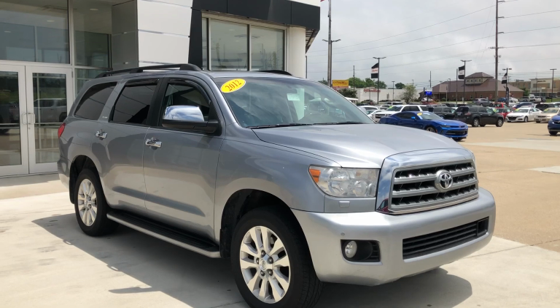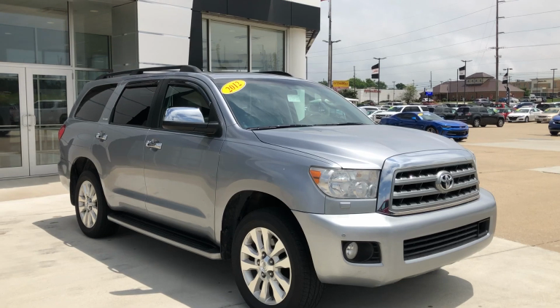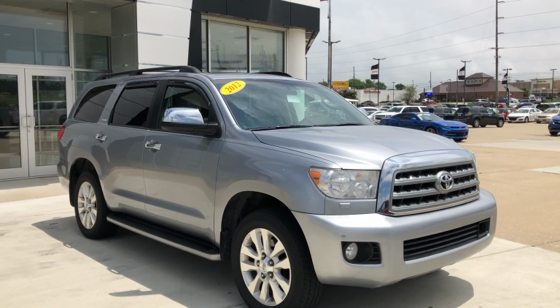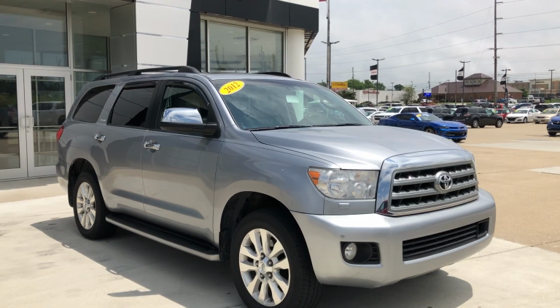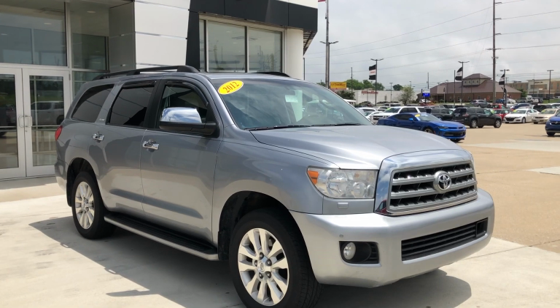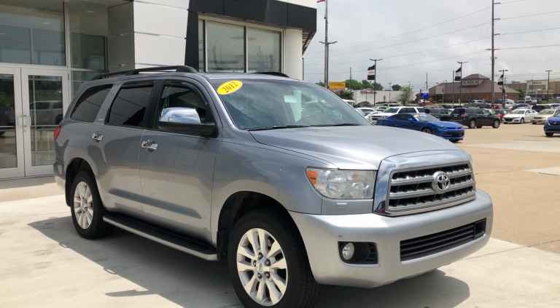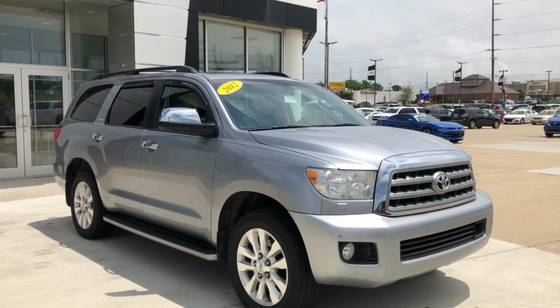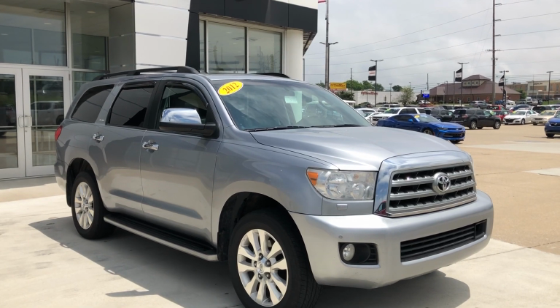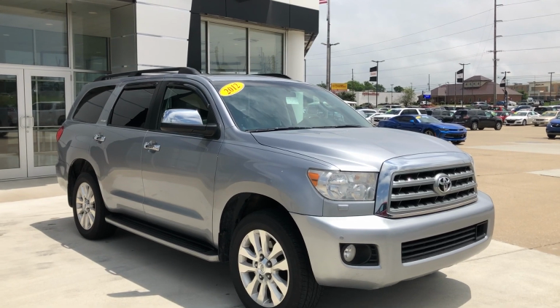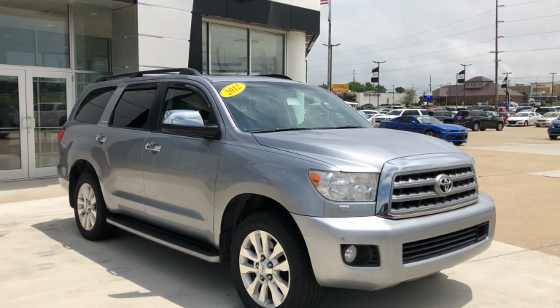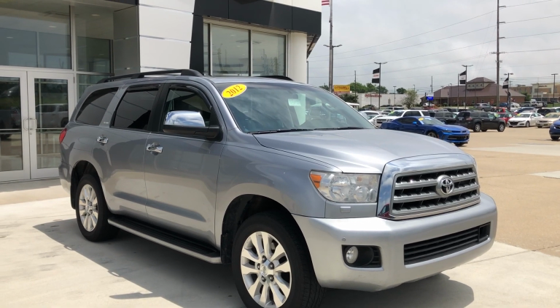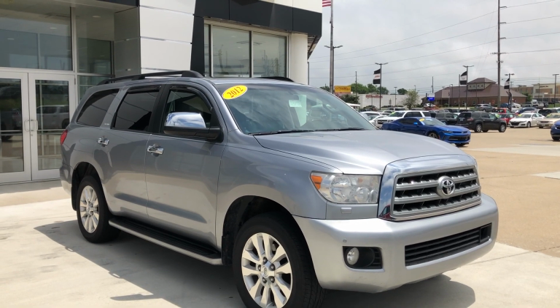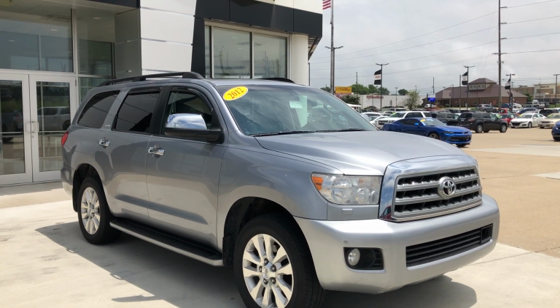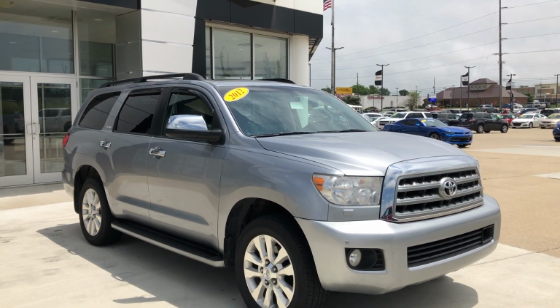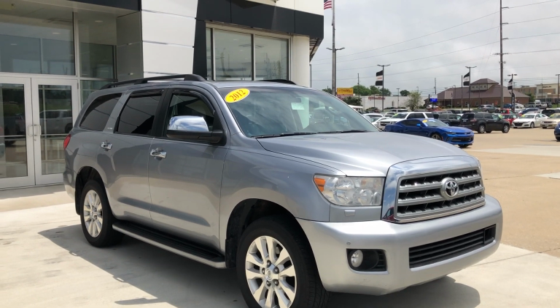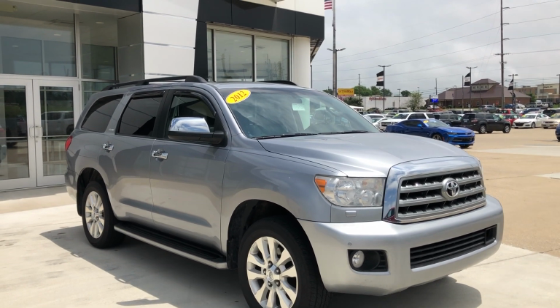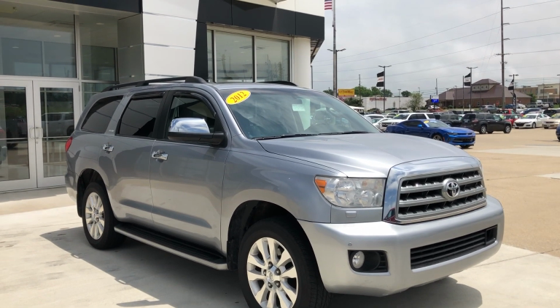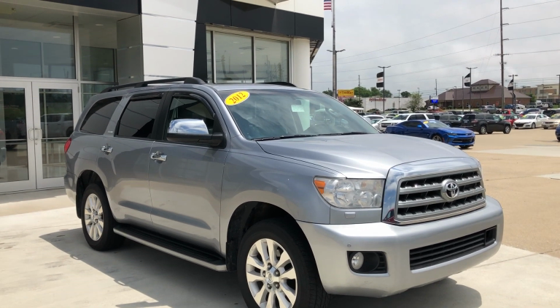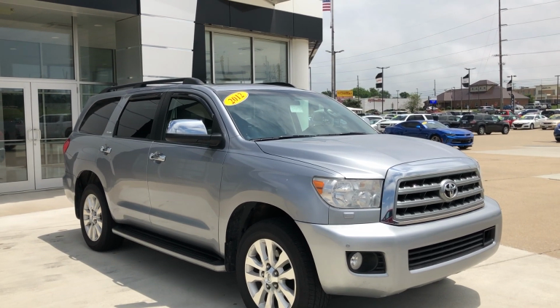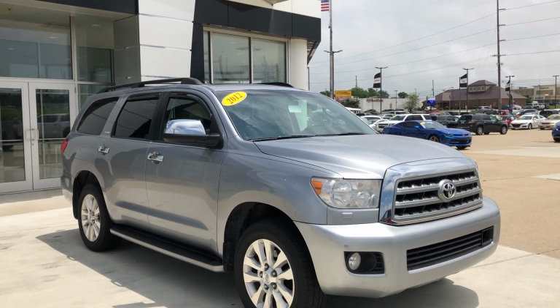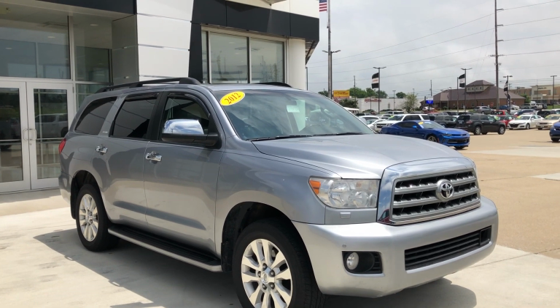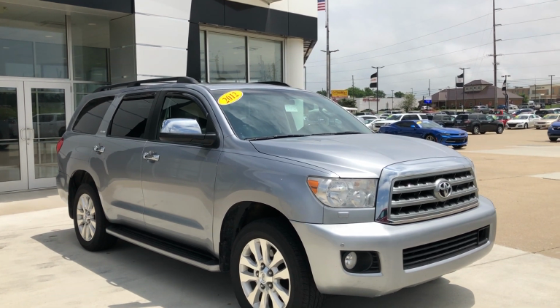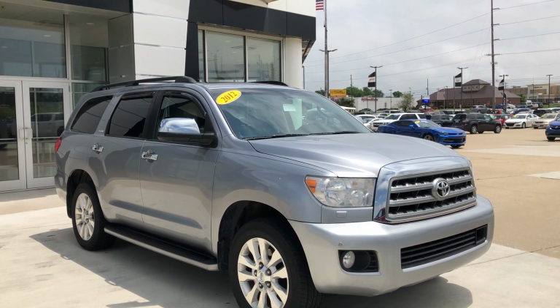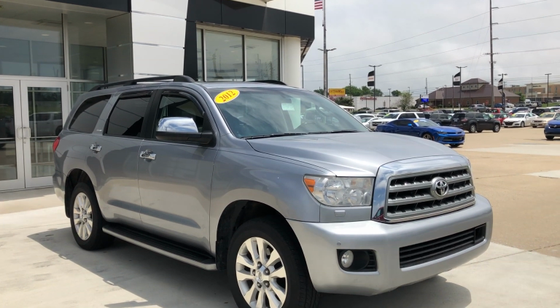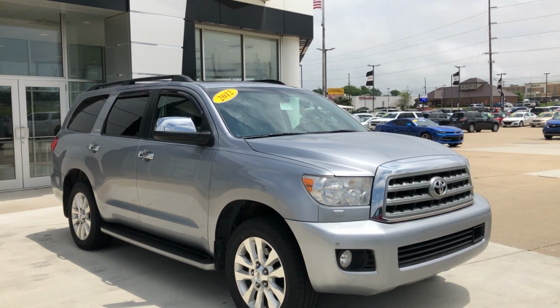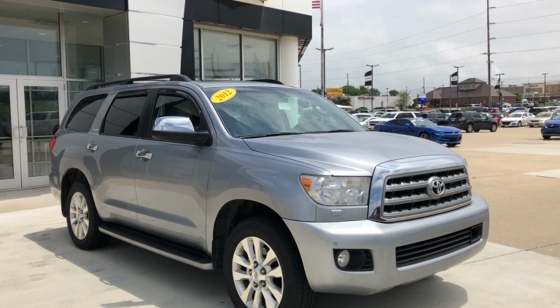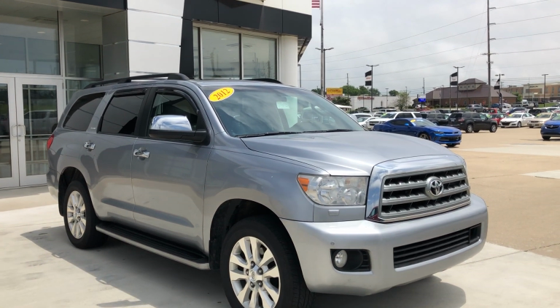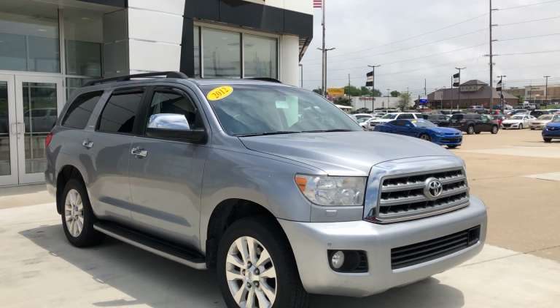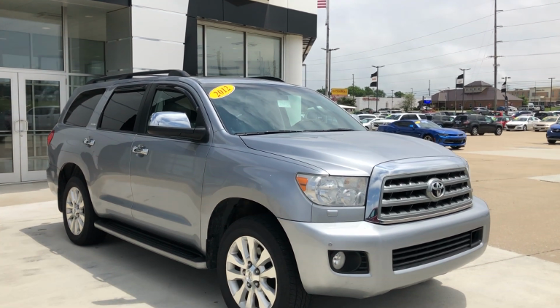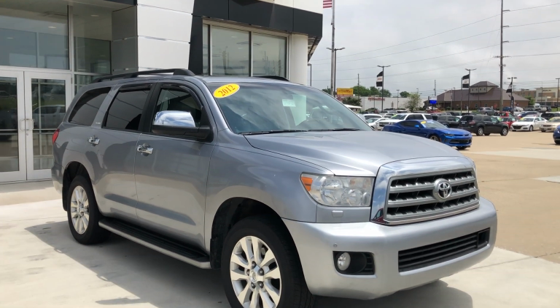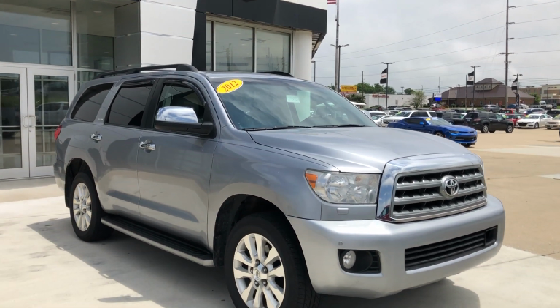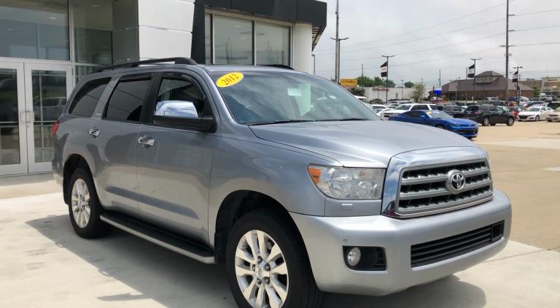Welcome to our Buick GMC online showroom. Today we're having a quick look at this 2012 Toyota Sequoia.